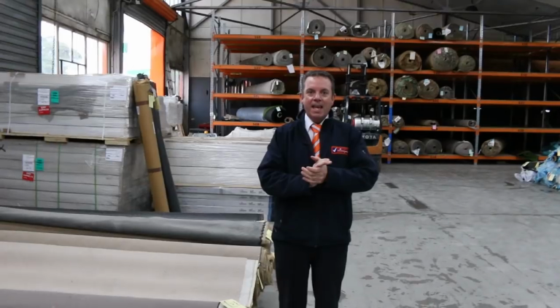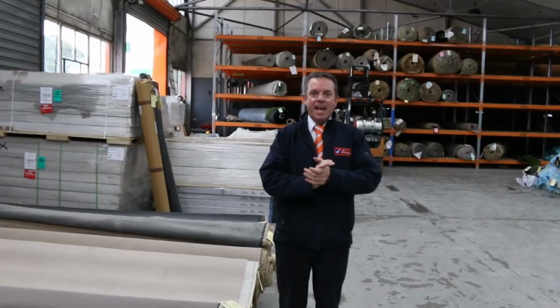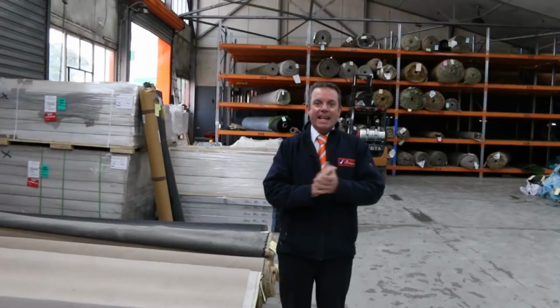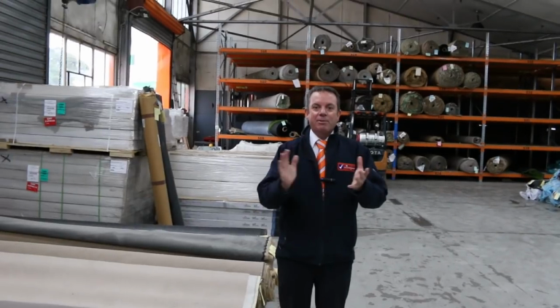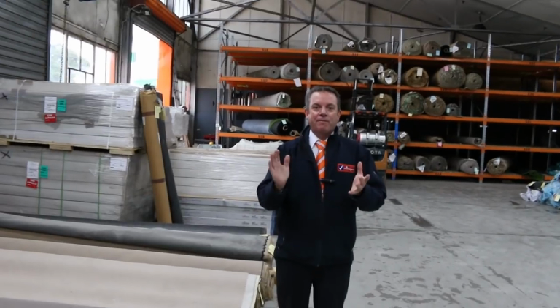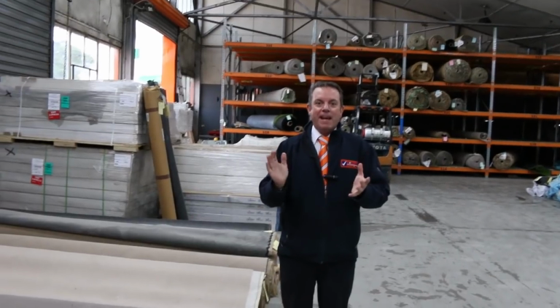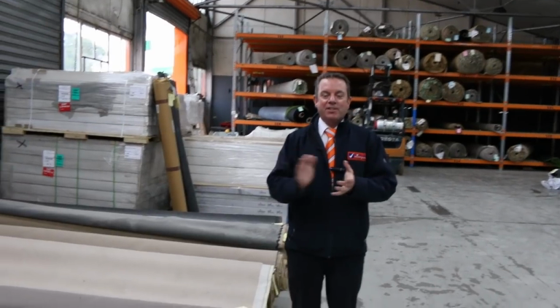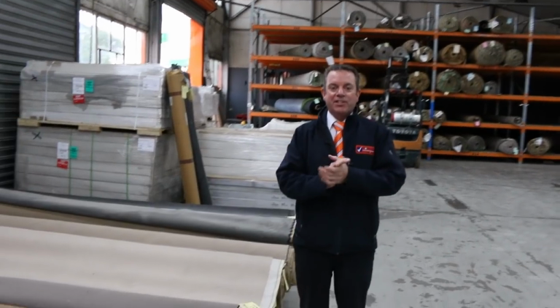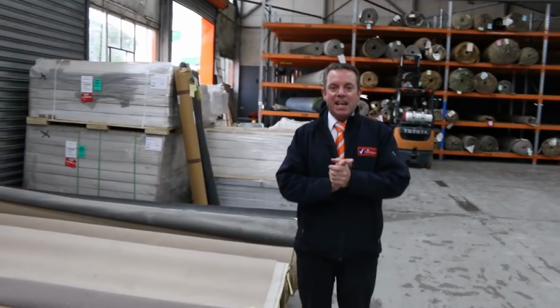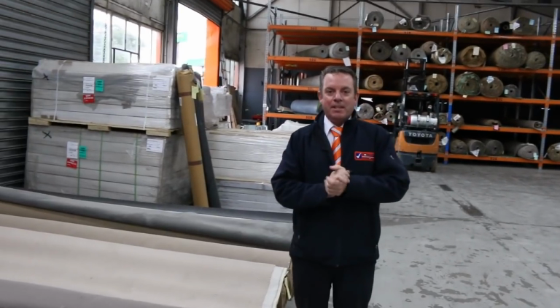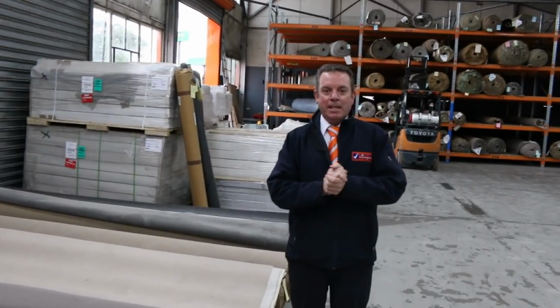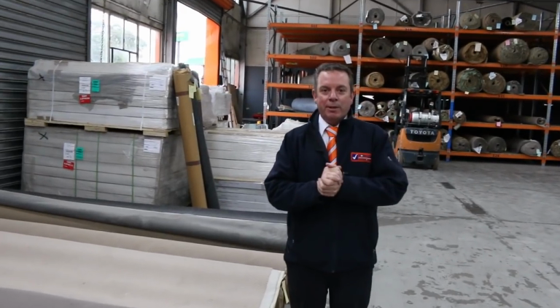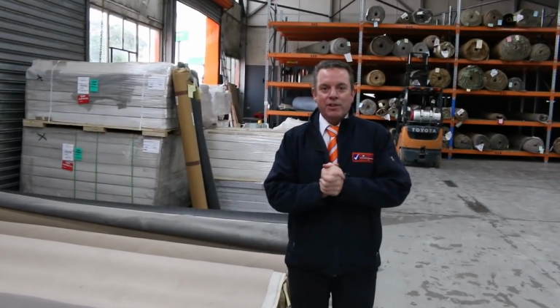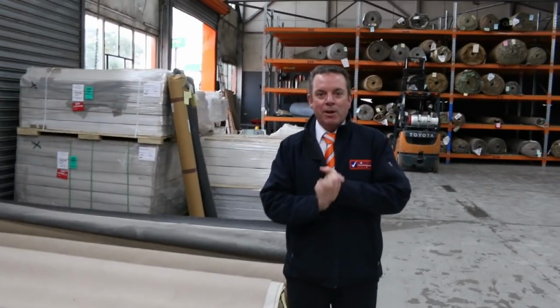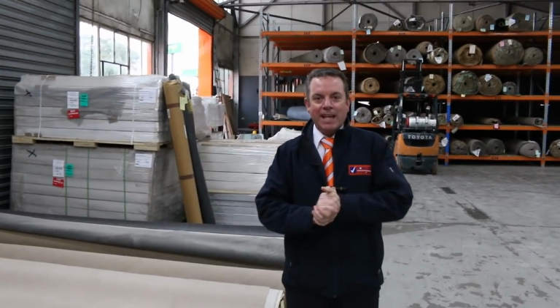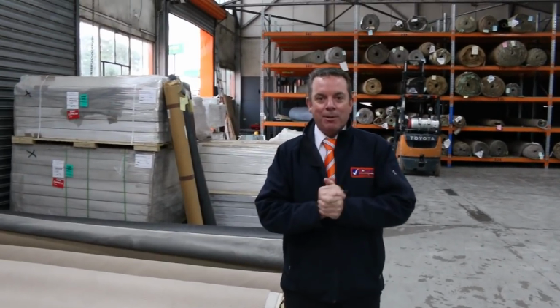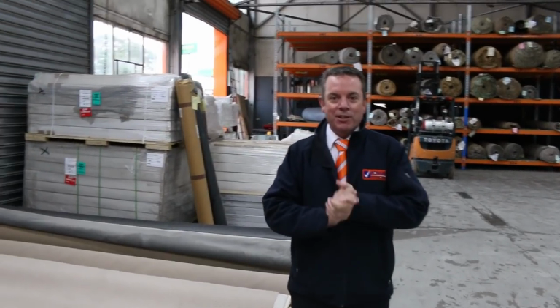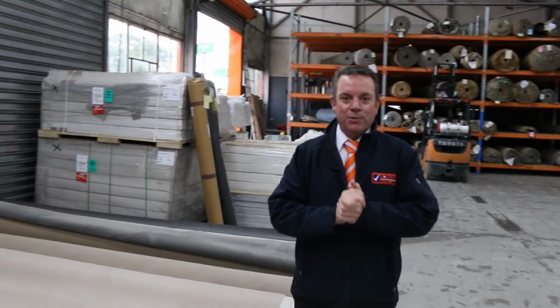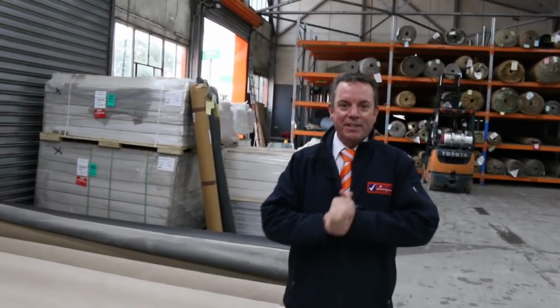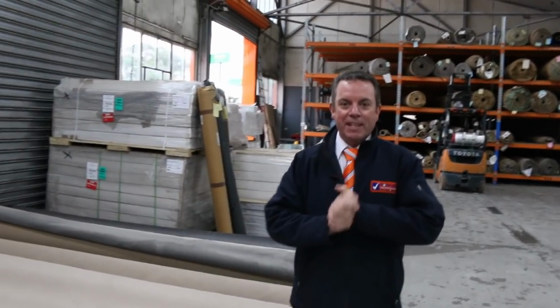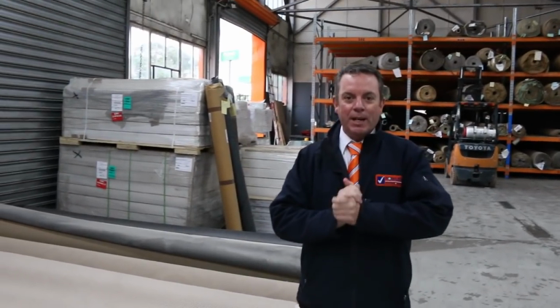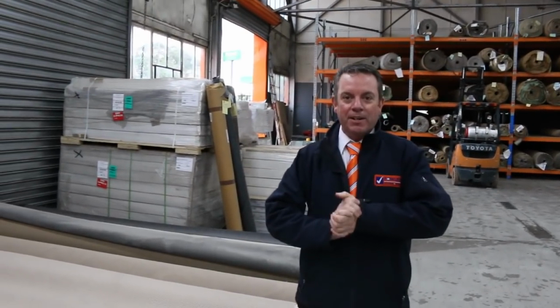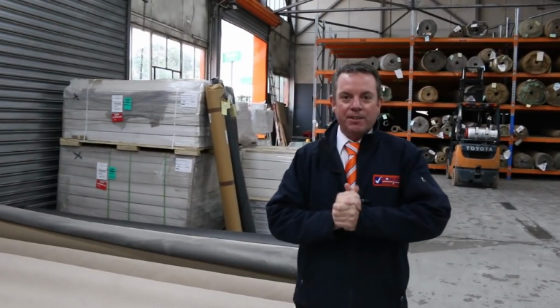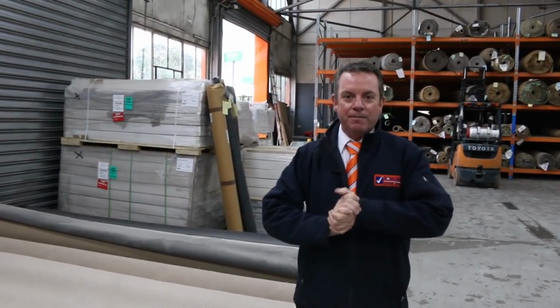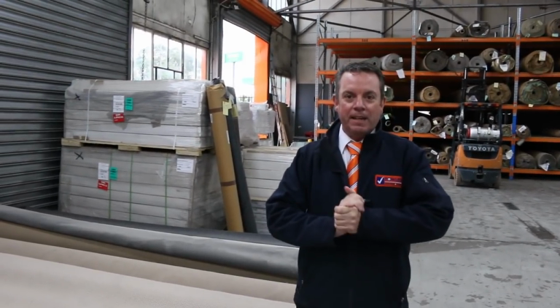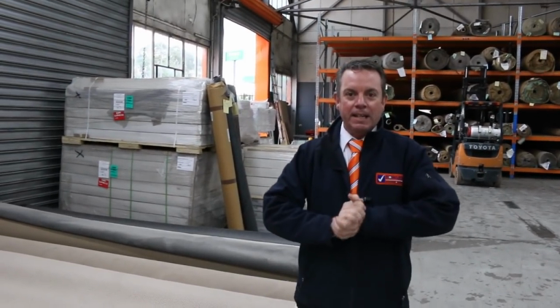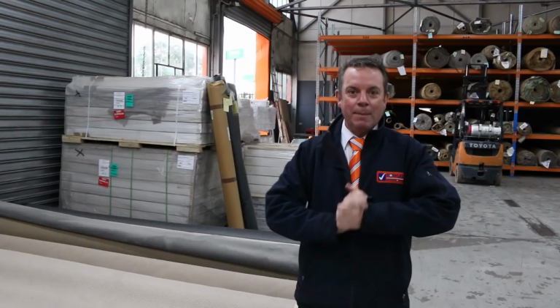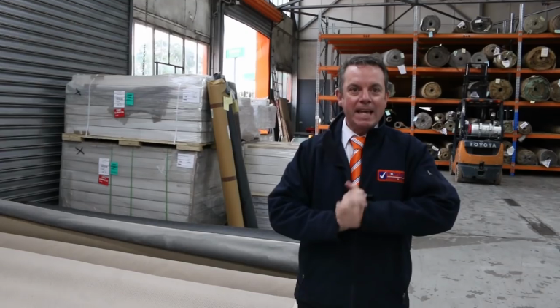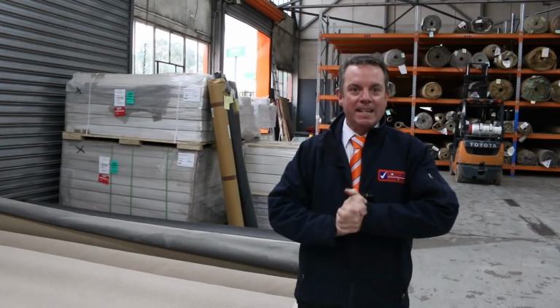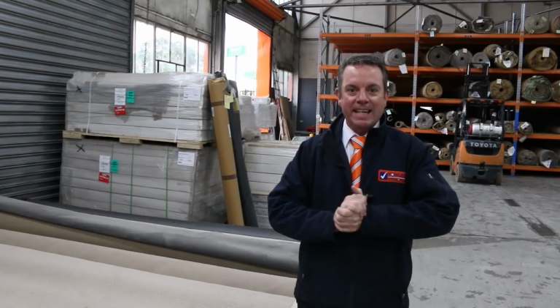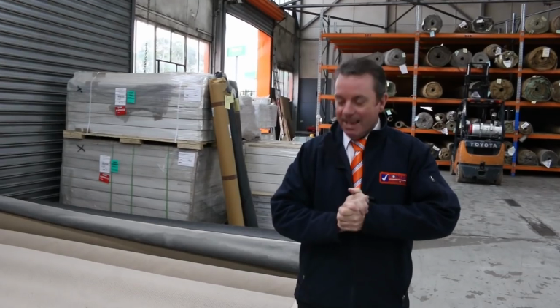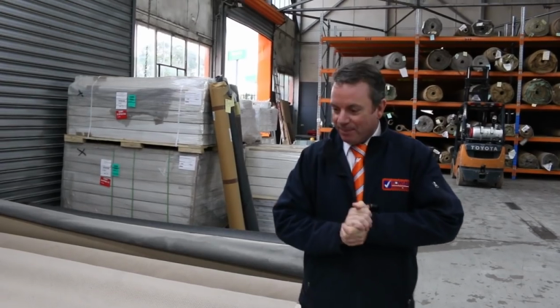G'day, I'm John from Val's Auction and Sales. I'm here to preview tomorrow's carpet auction. It's Wednesday the 29th of May at 10 a.m.